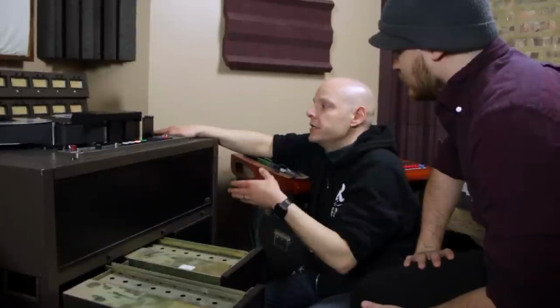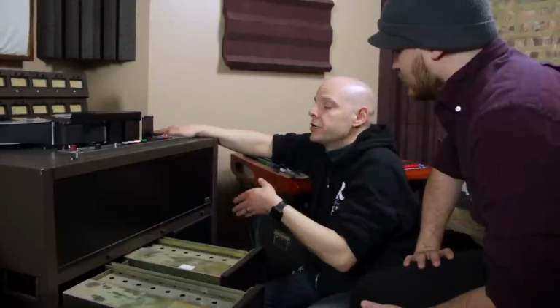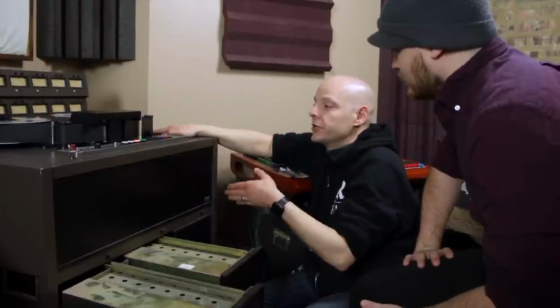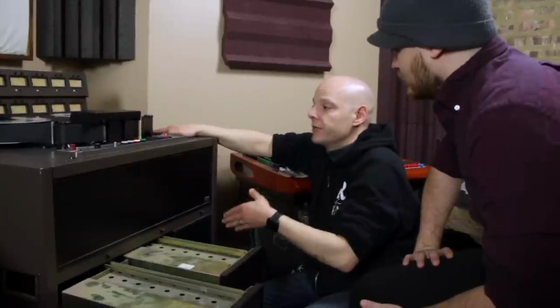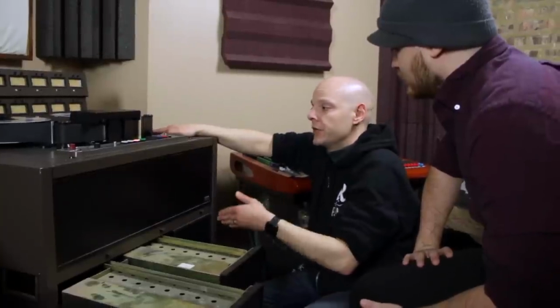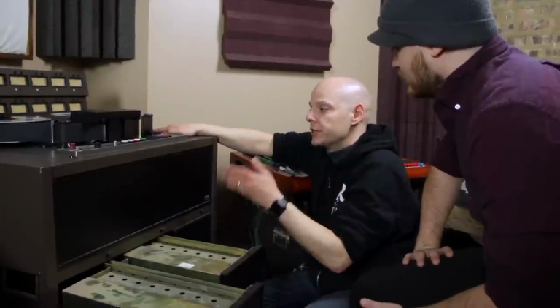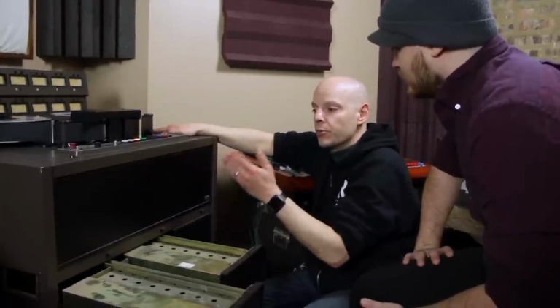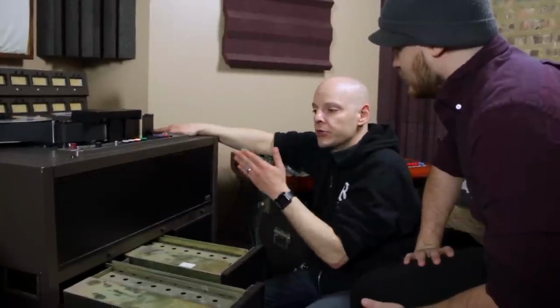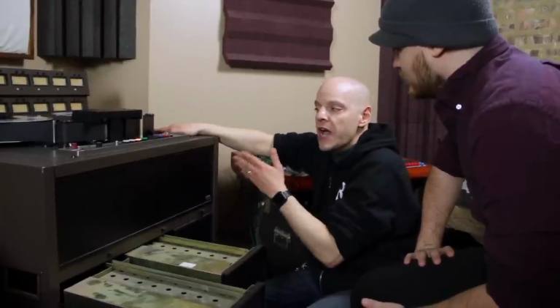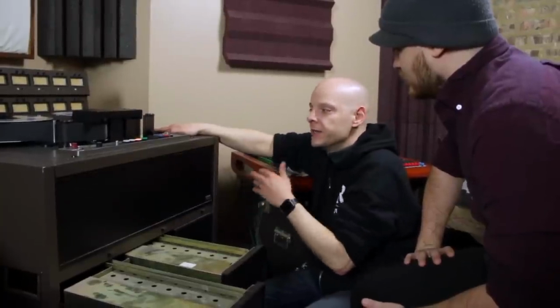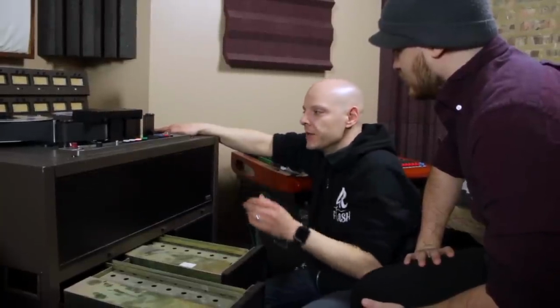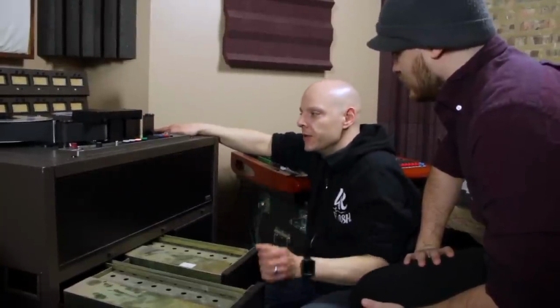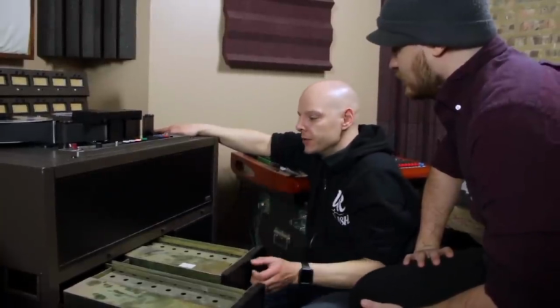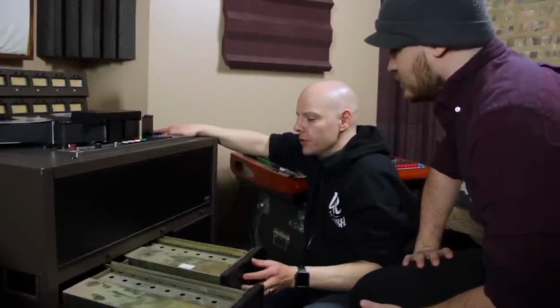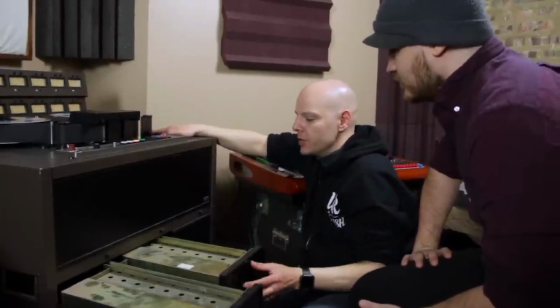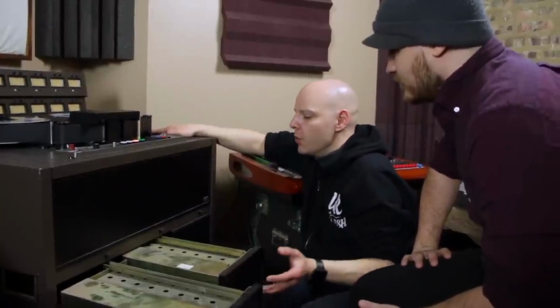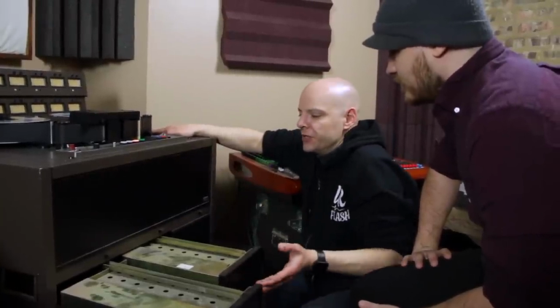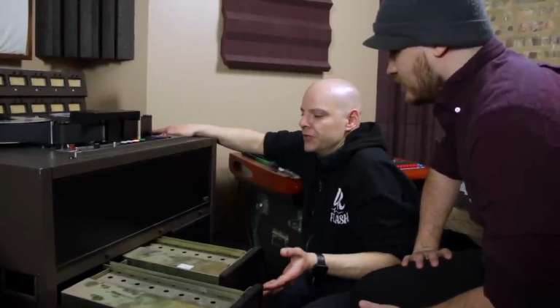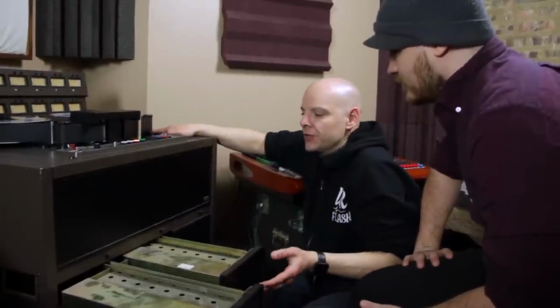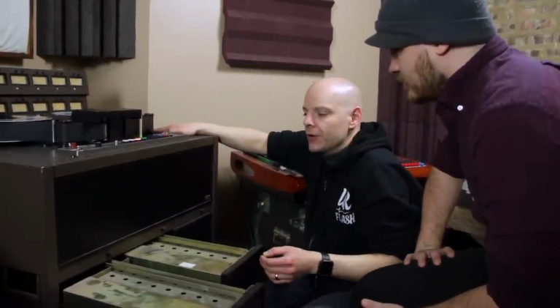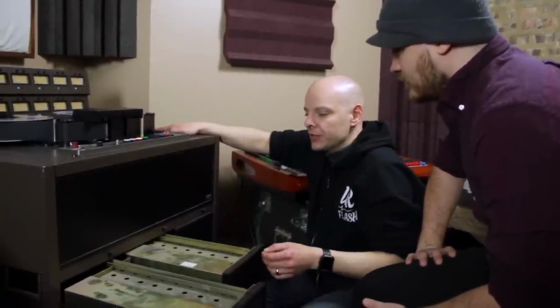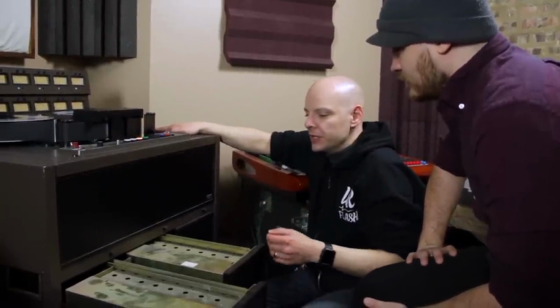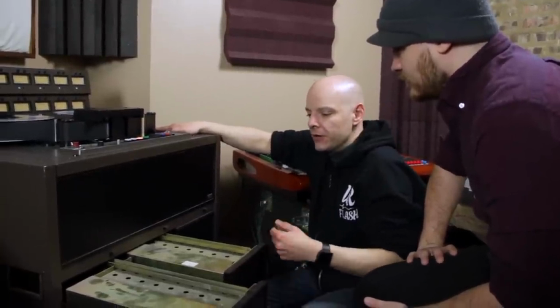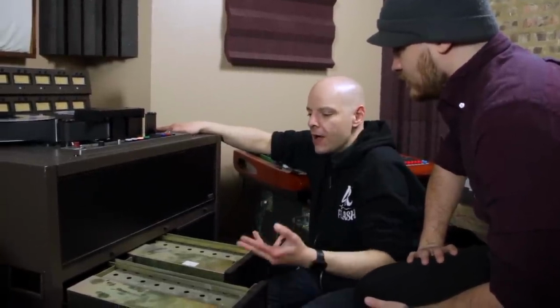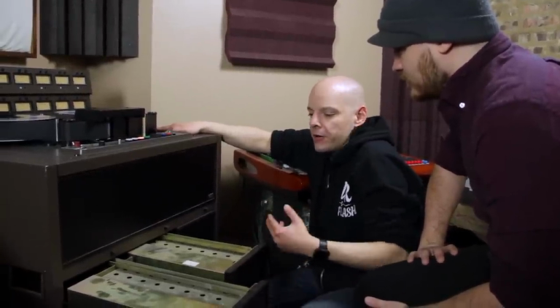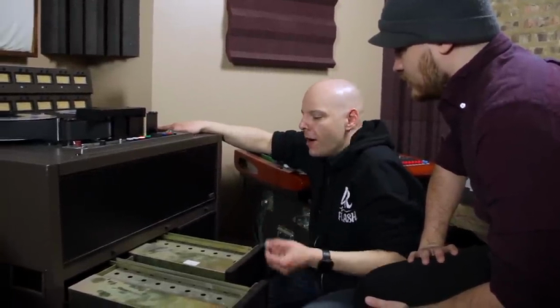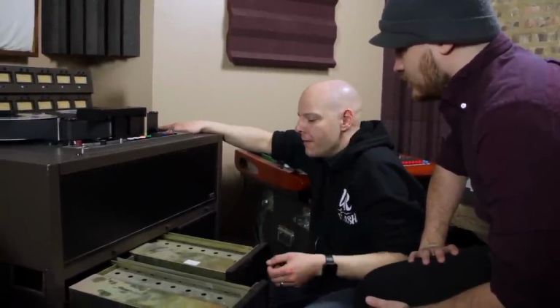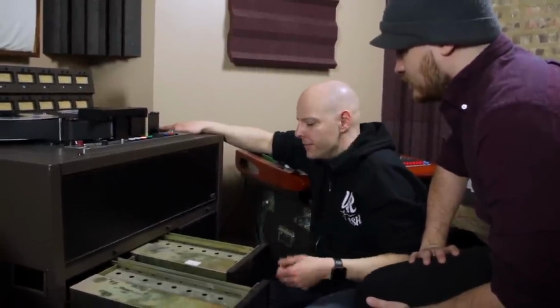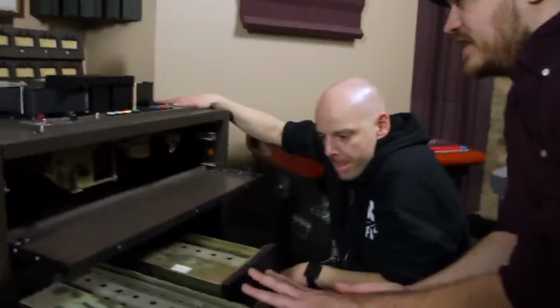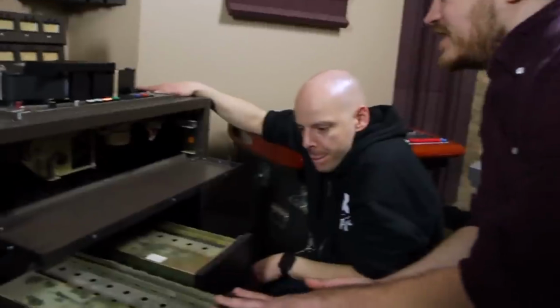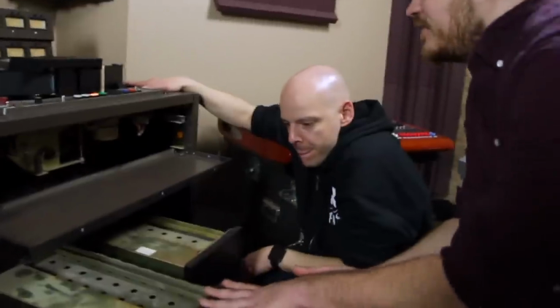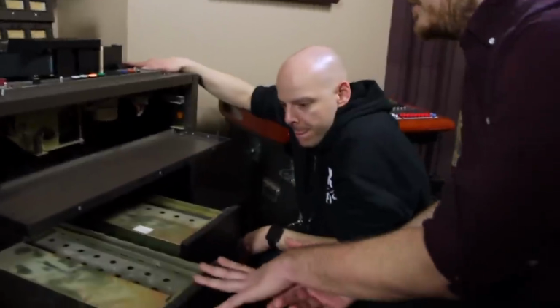There's a little bit of what they call wow and flutter that happens on tape, and it's actually pleasing when you hear it. In digital, everything is so precise — it's all ones and zeros, it's either on or off.